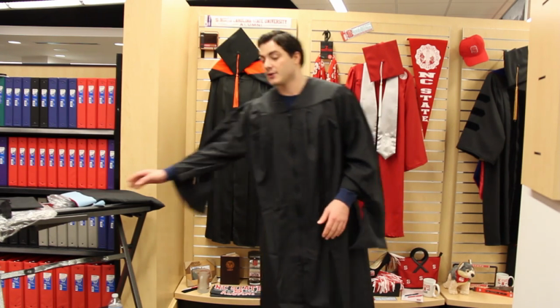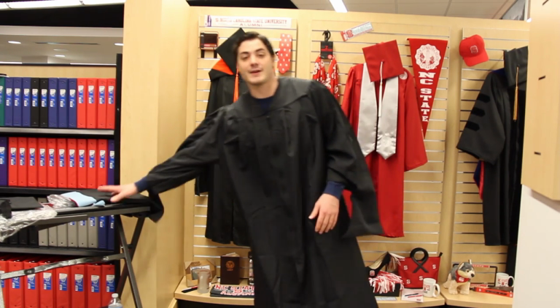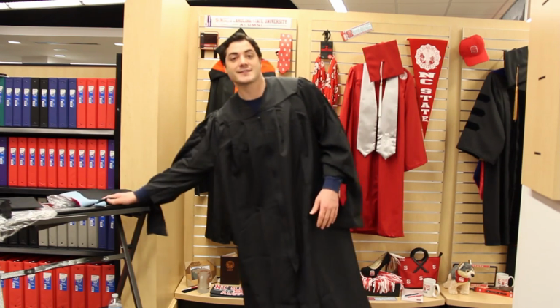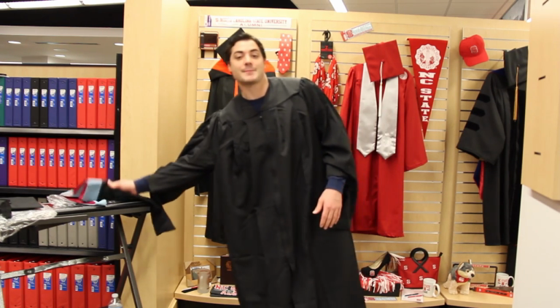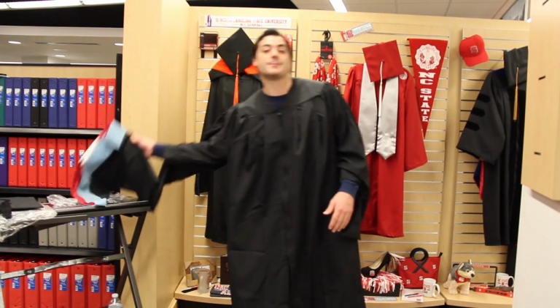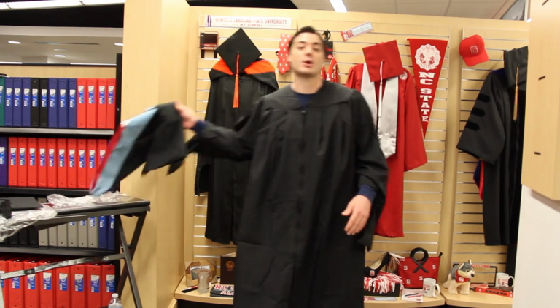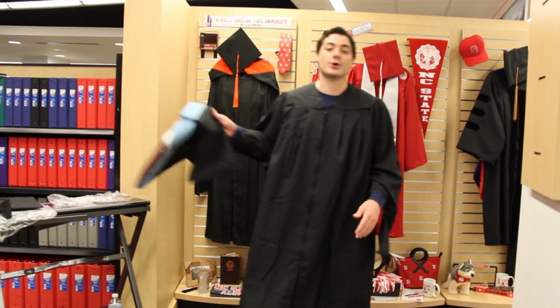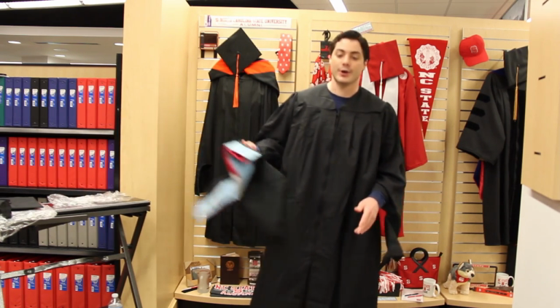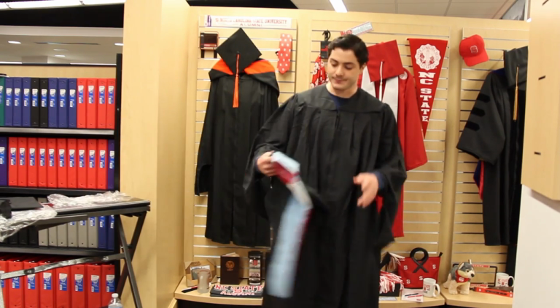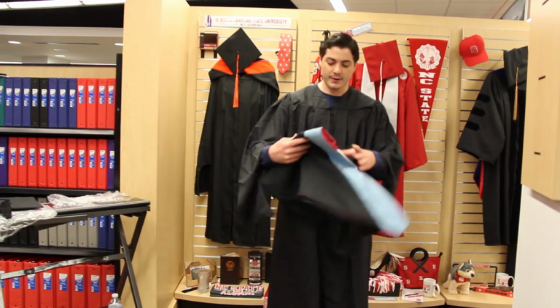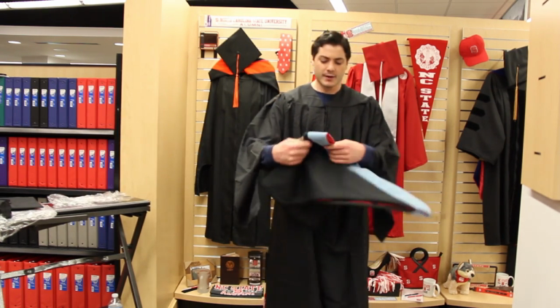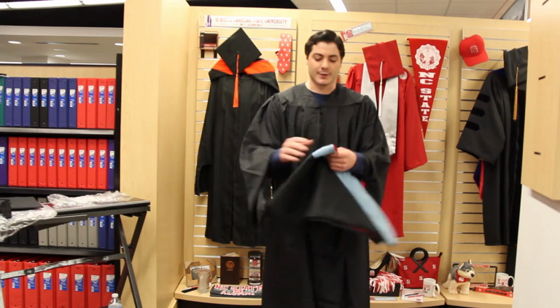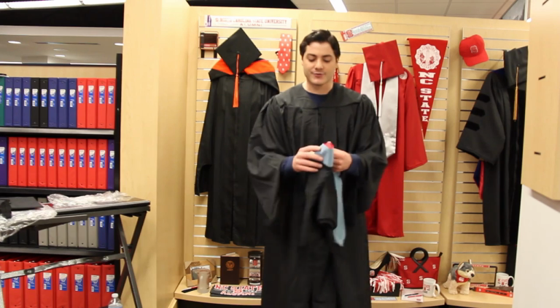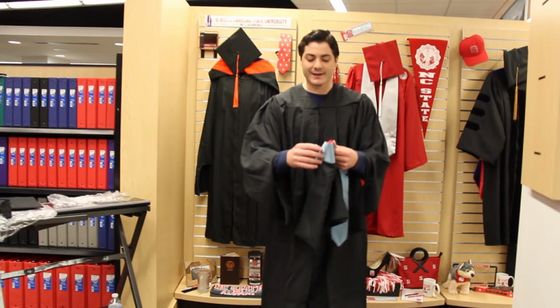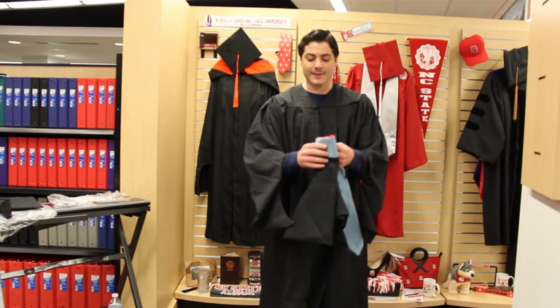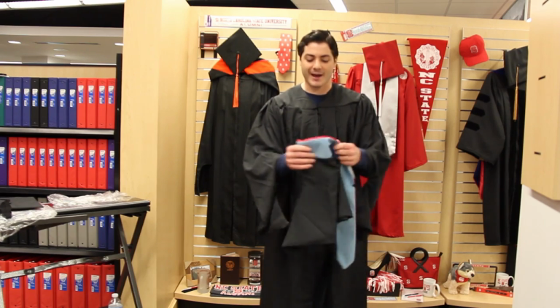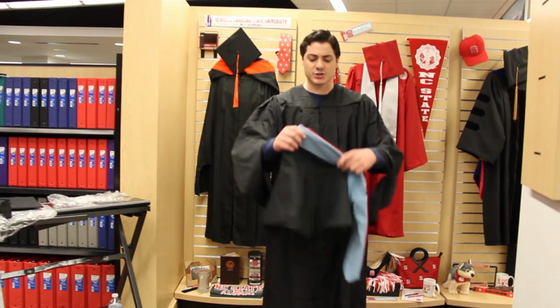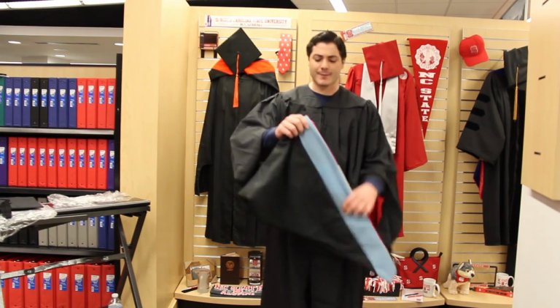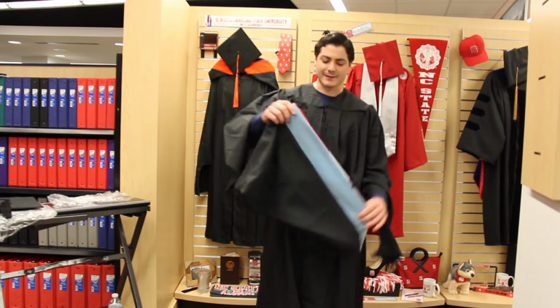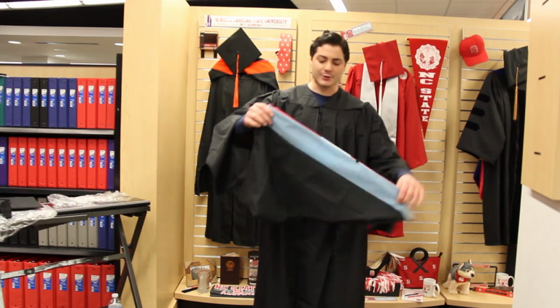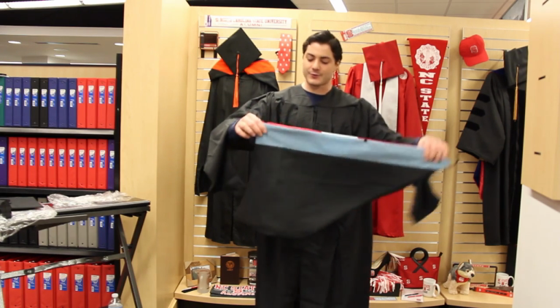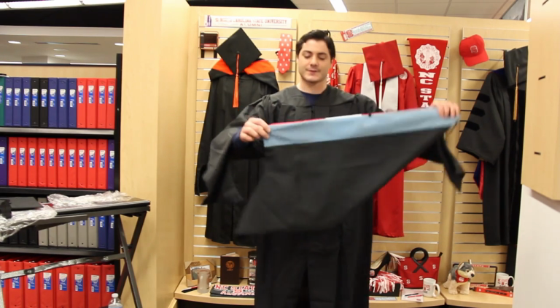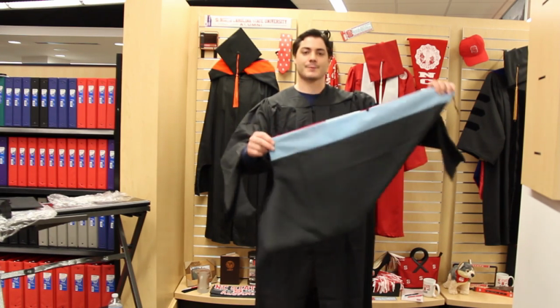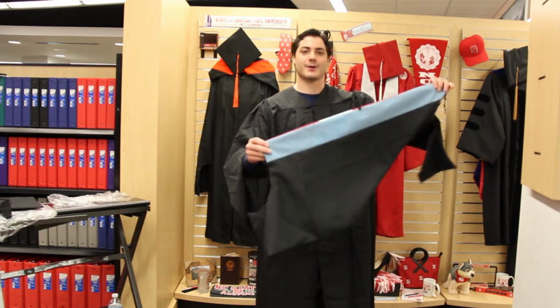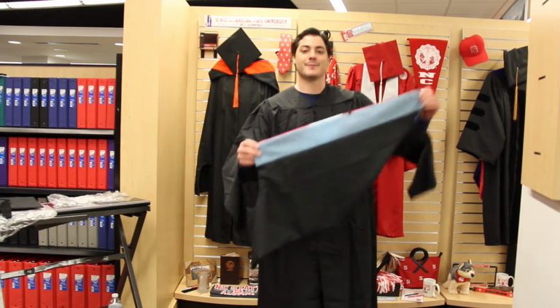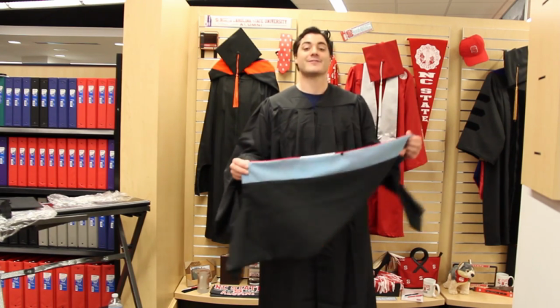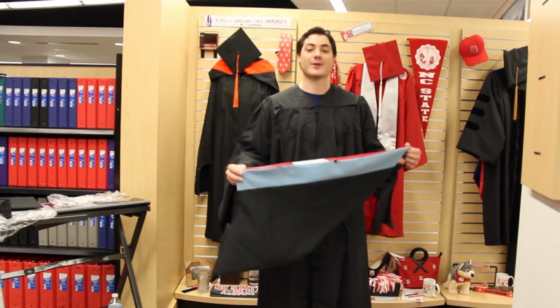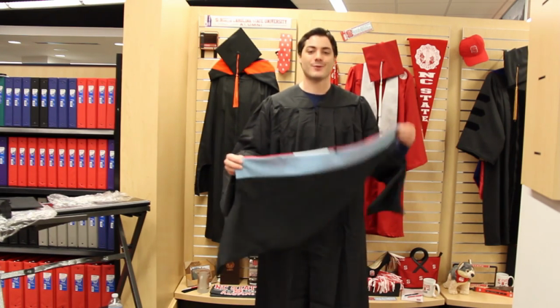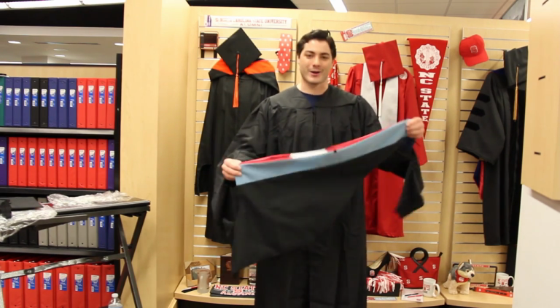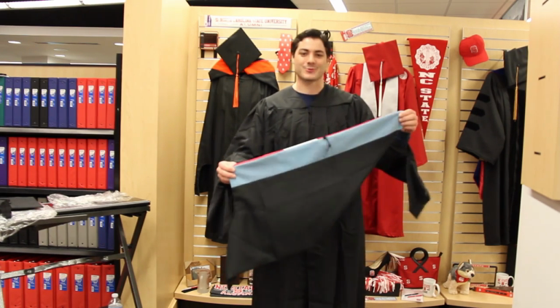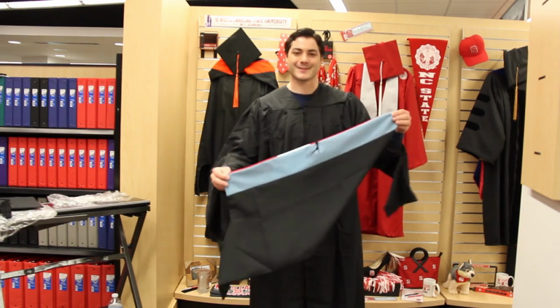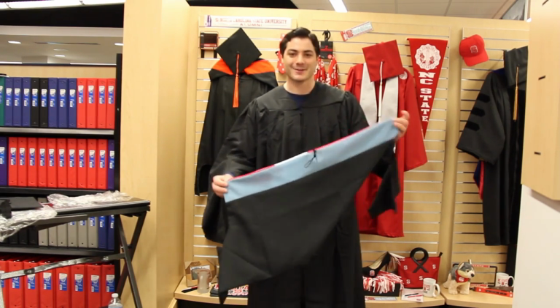The next step is to put on your hood. Now when you take it out of the package, you might be a little confused on how to put it on, but that's okay — we'll get through it together.